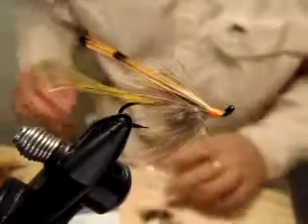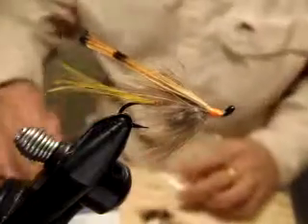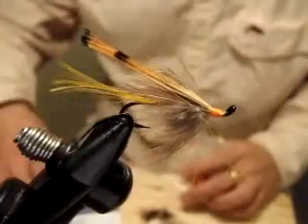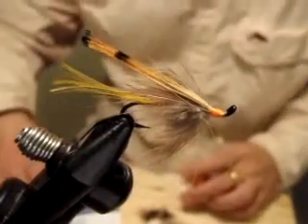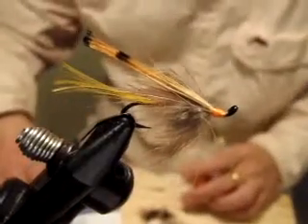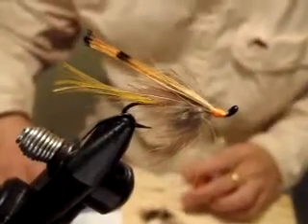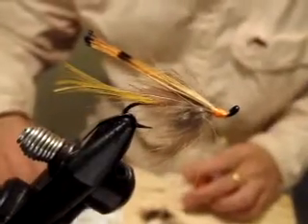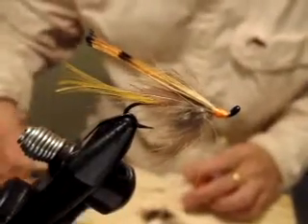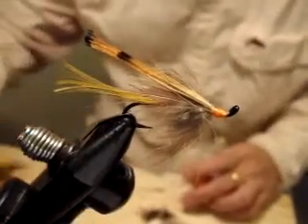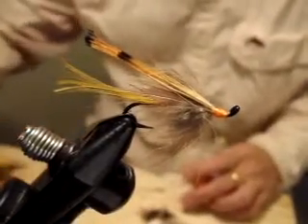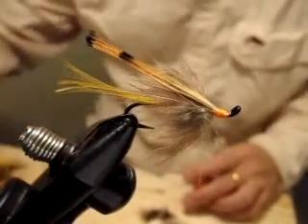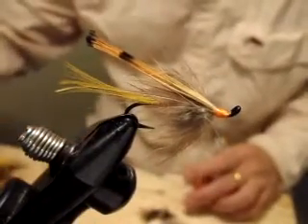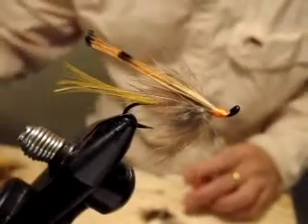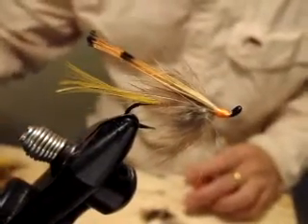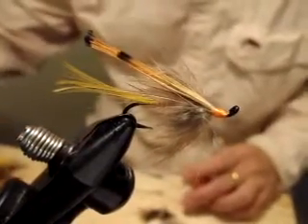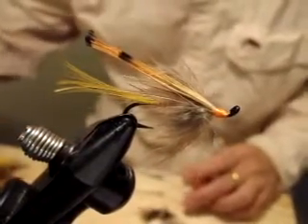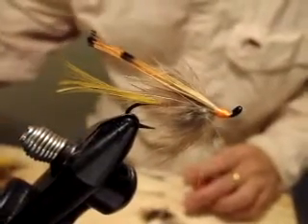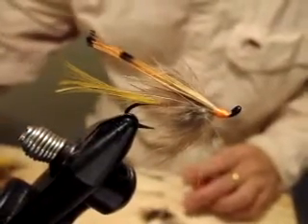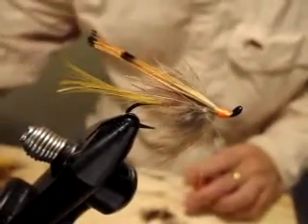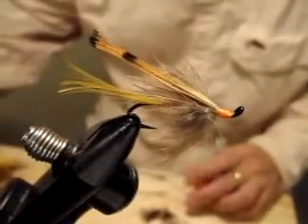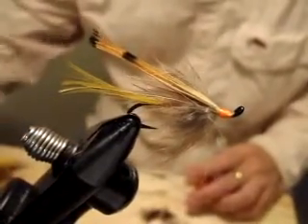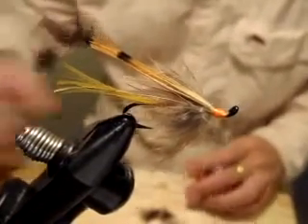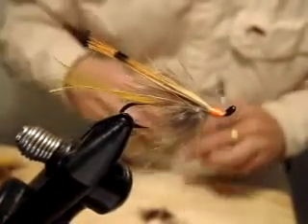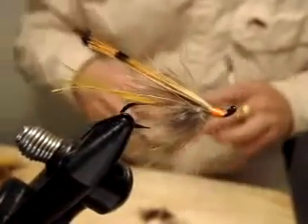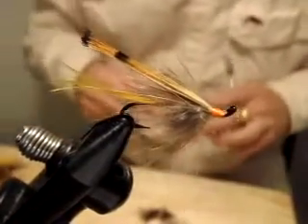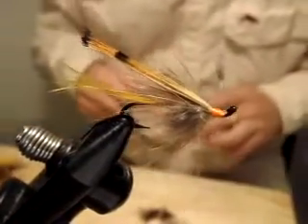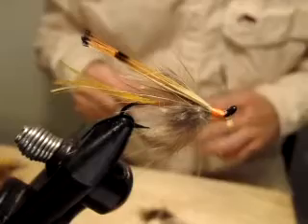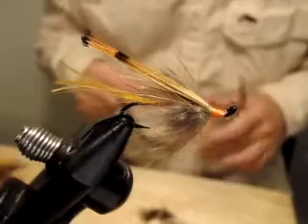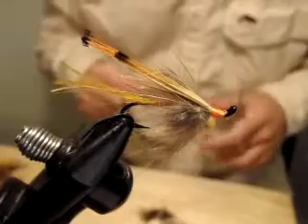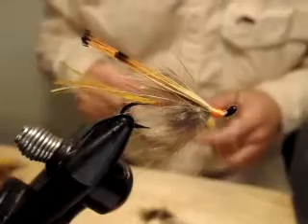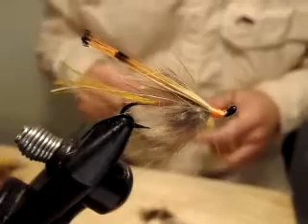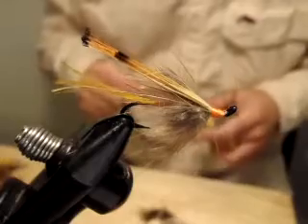Hello everyone, this is Satoshi Yamamoto. Welcome back to my tying bench.